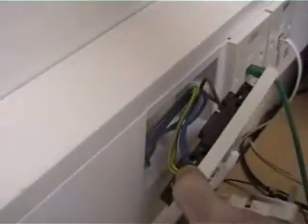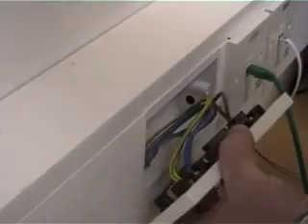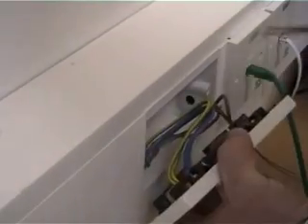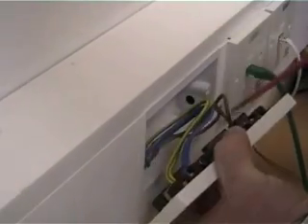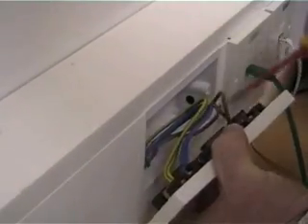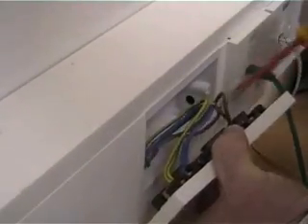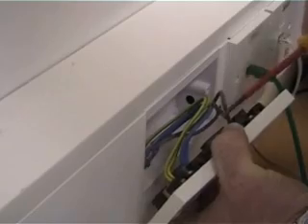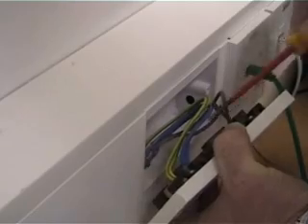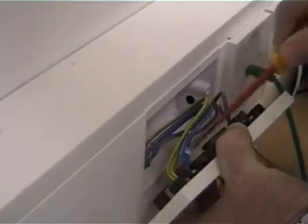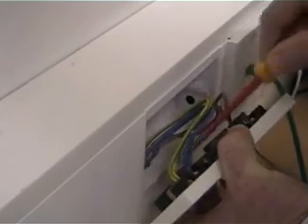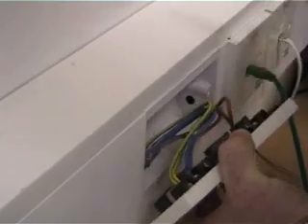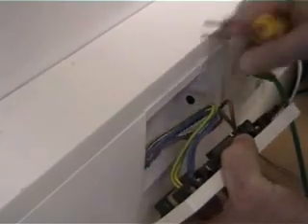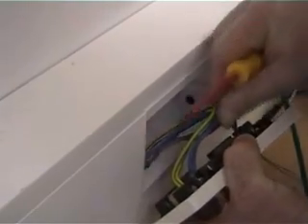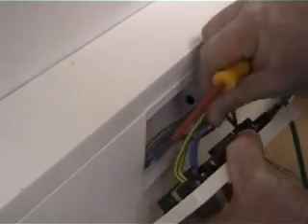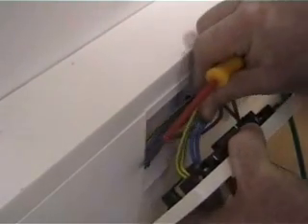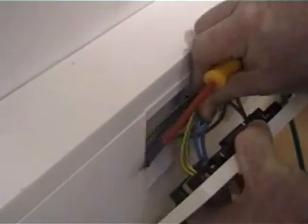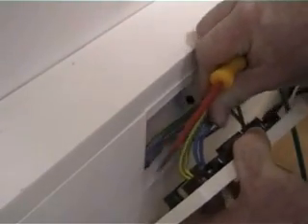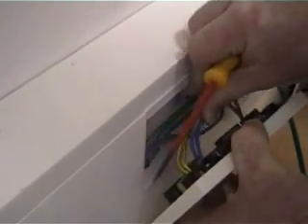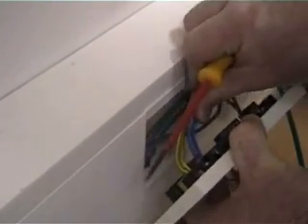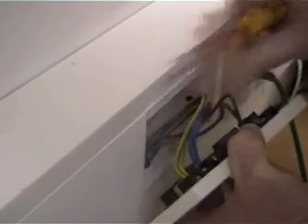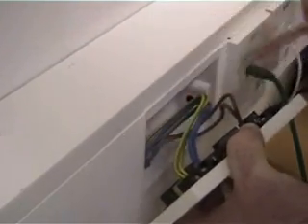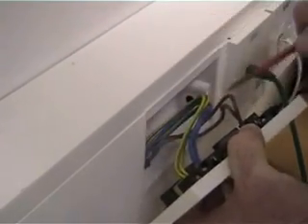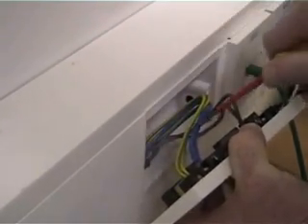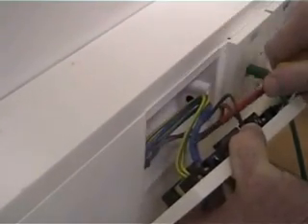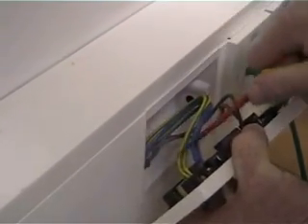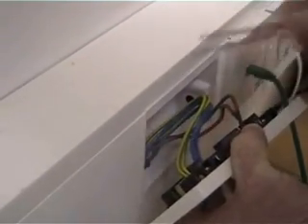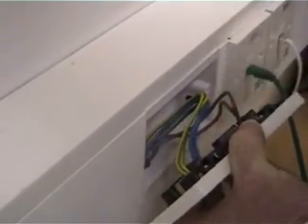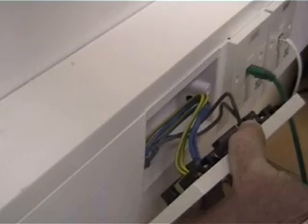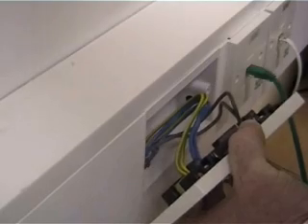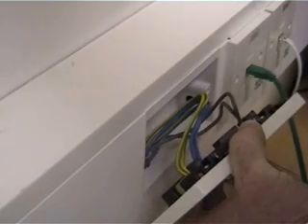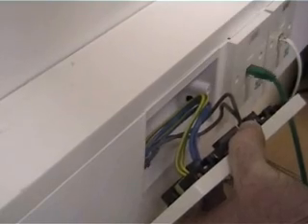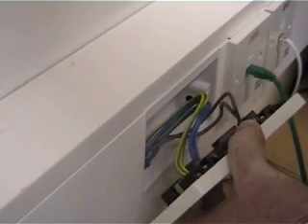Green, yellow, brown, blue, earth — we have the live, neutral, and earth cables.